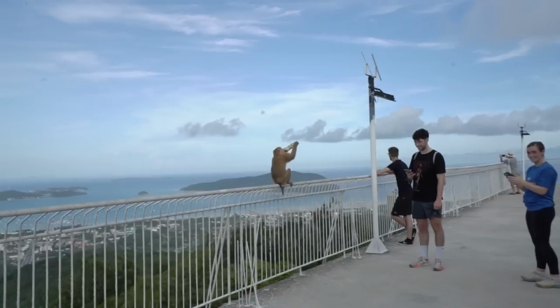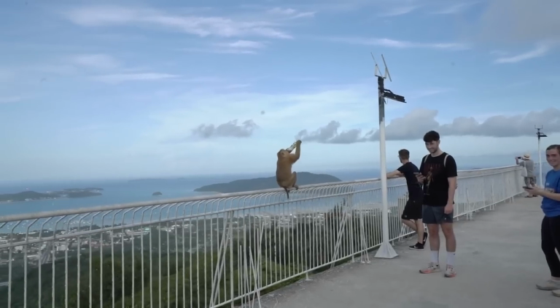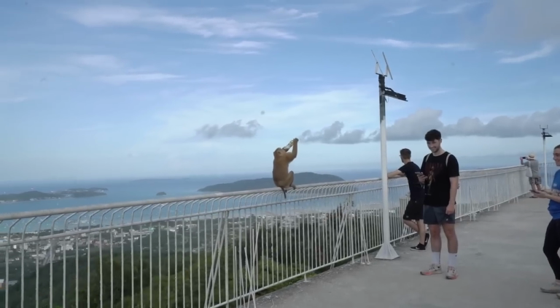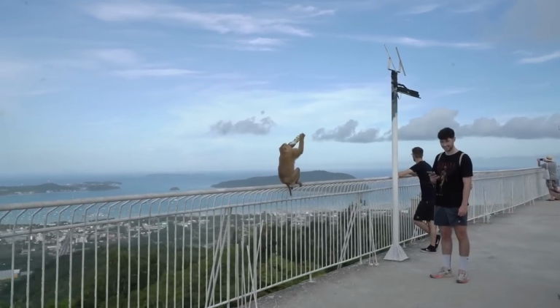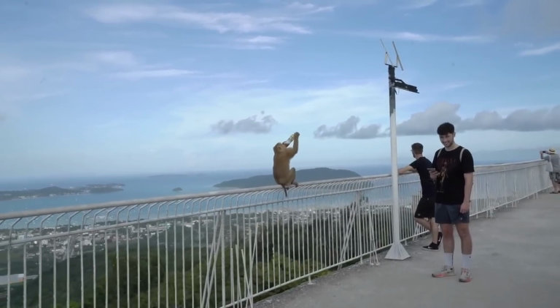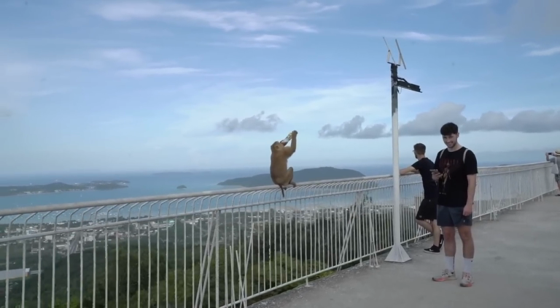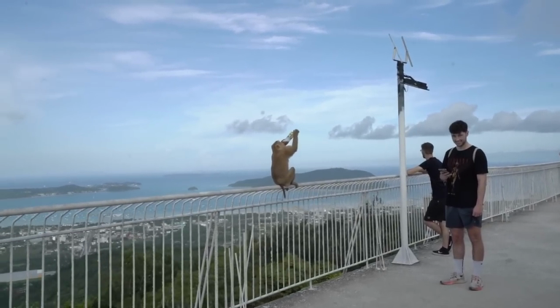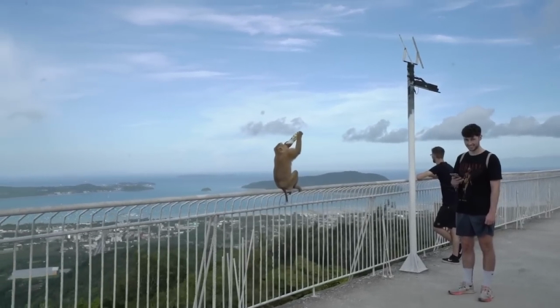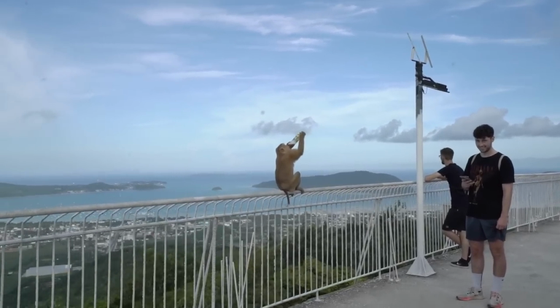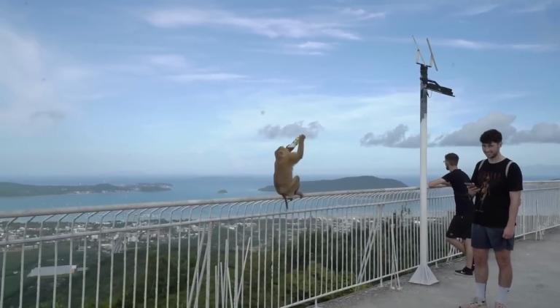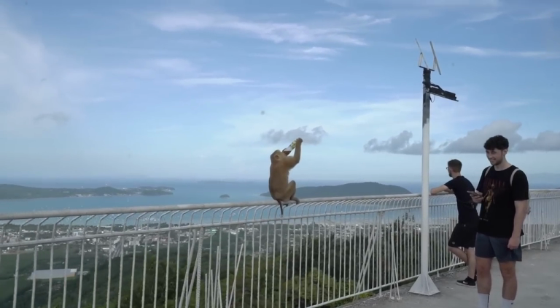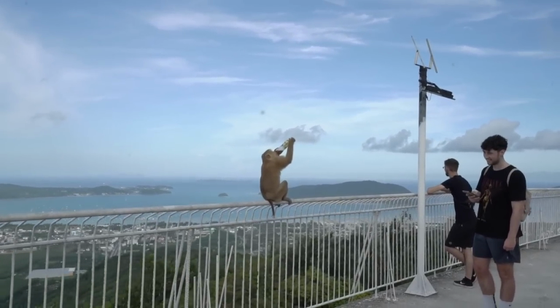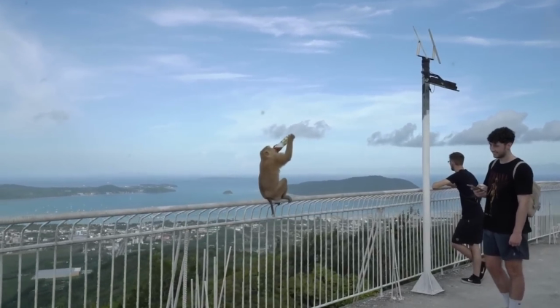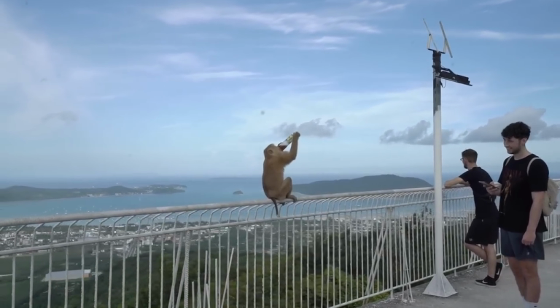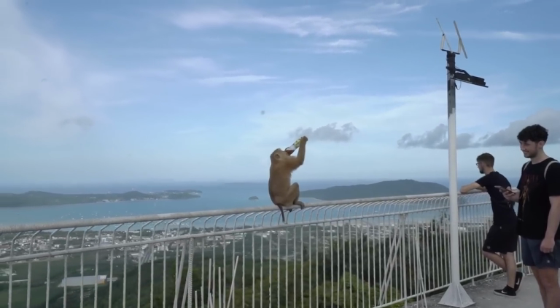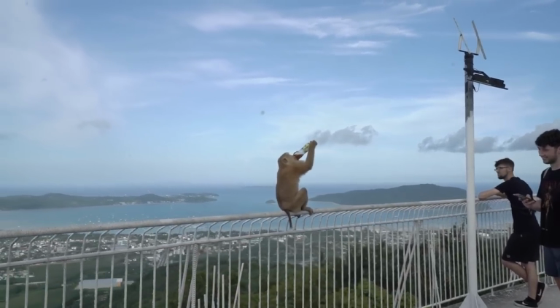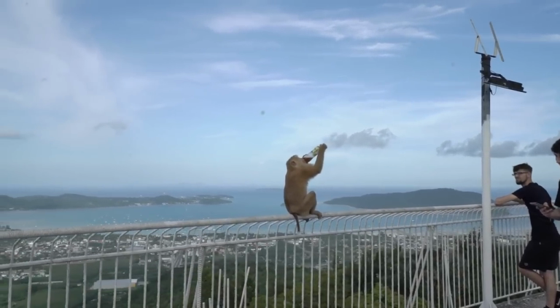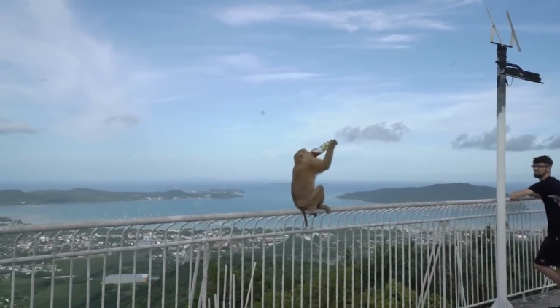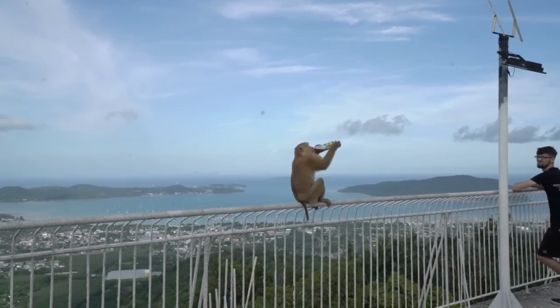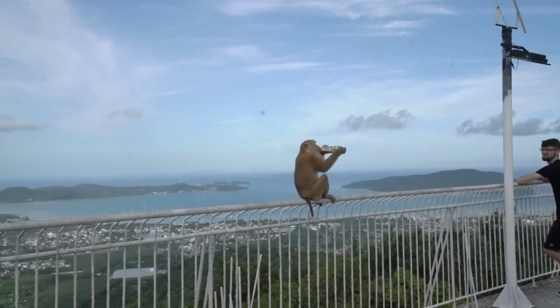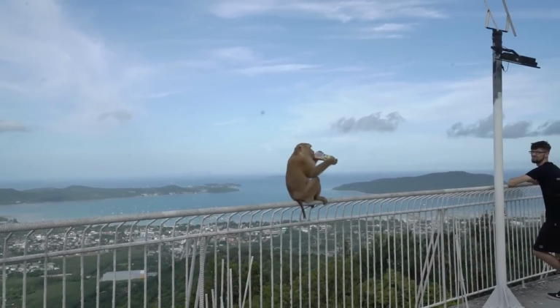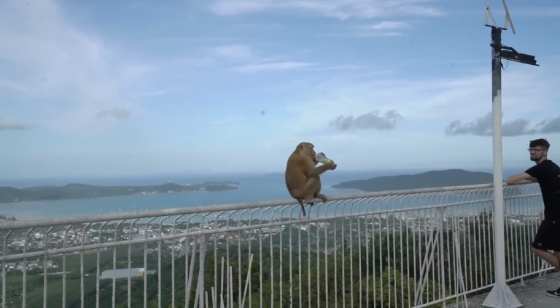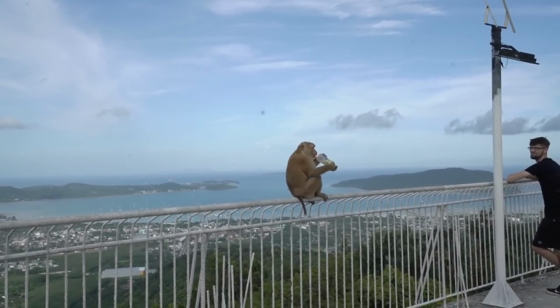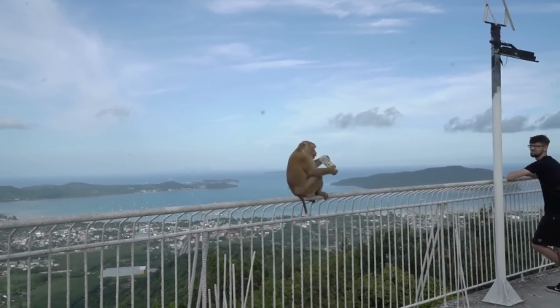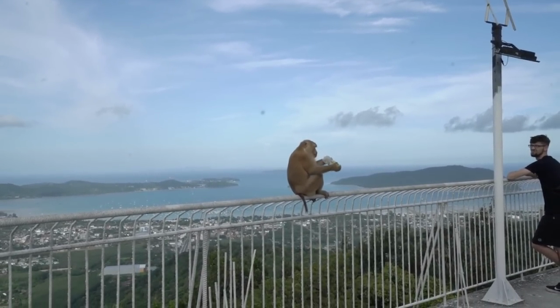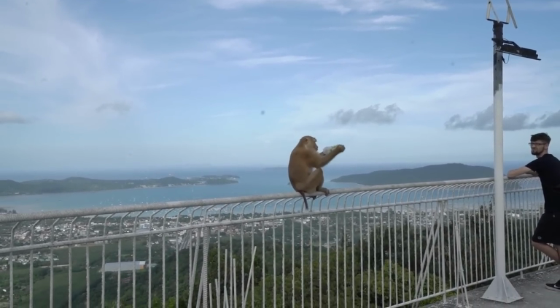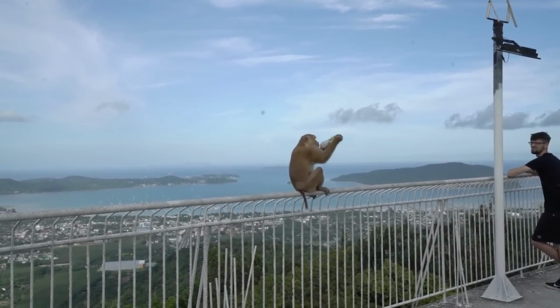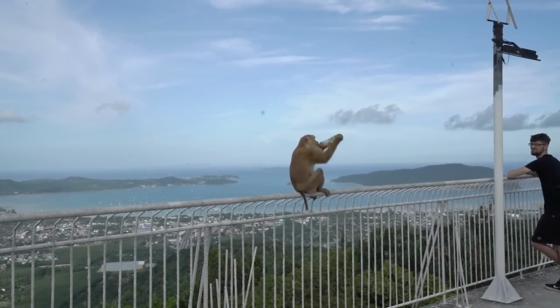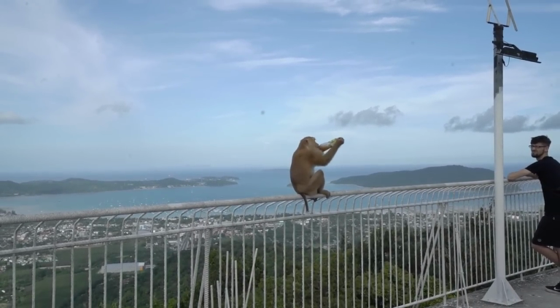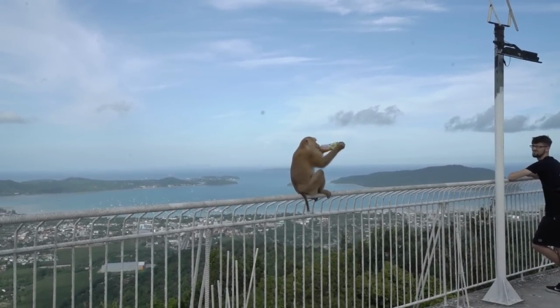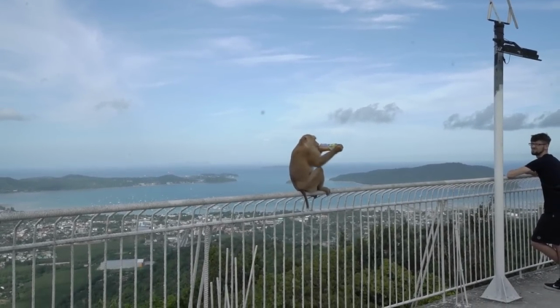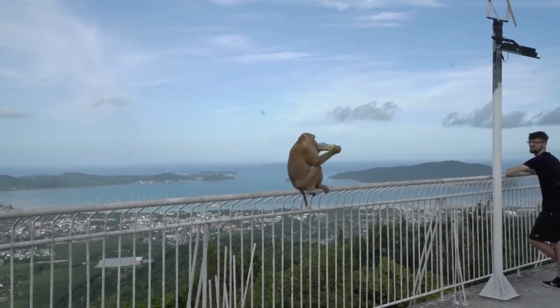Wow guys, check this out — there's even monkeys up here, this is insane. This one's drinking a Lipton iced tea.